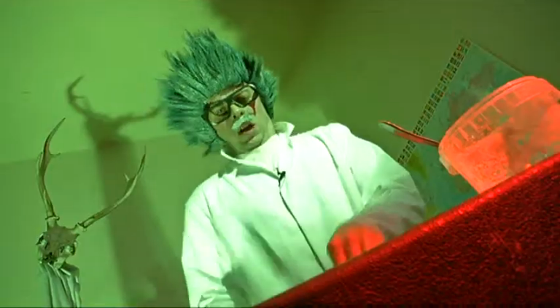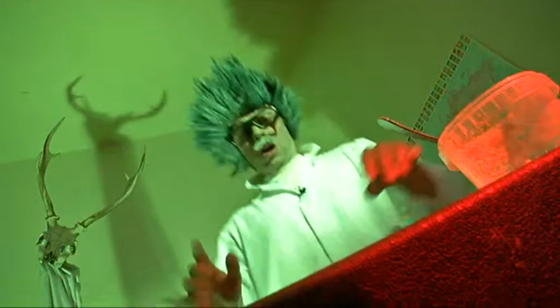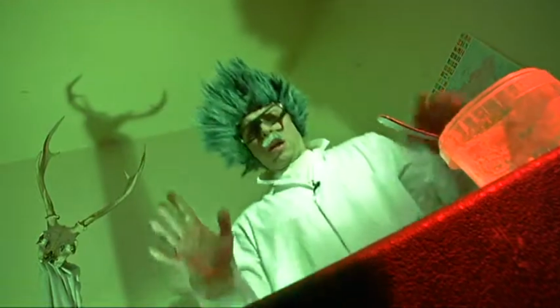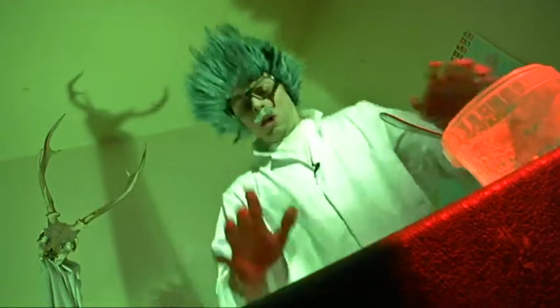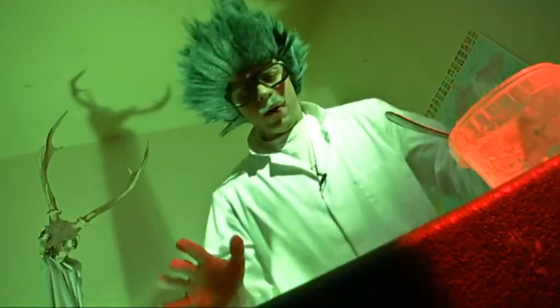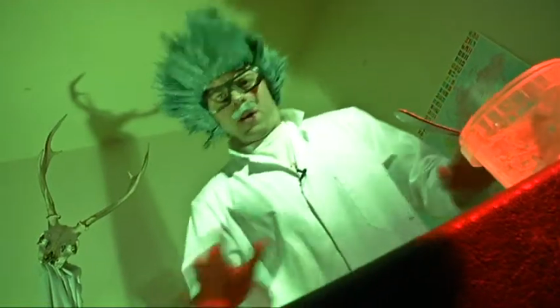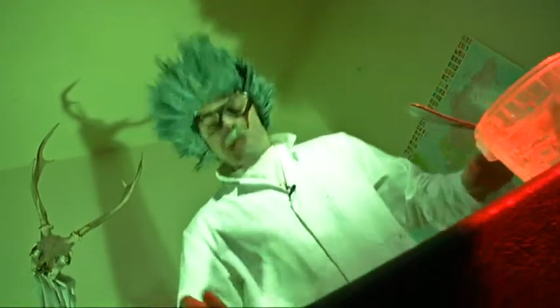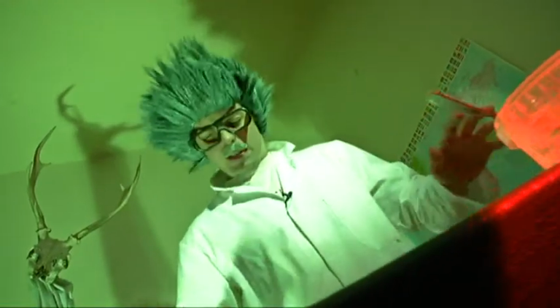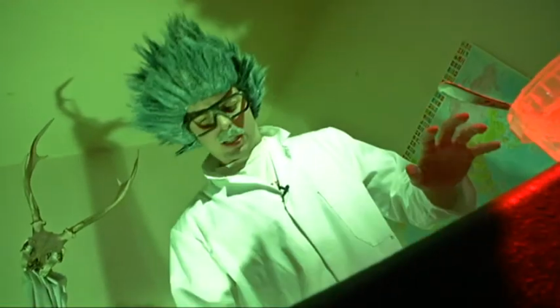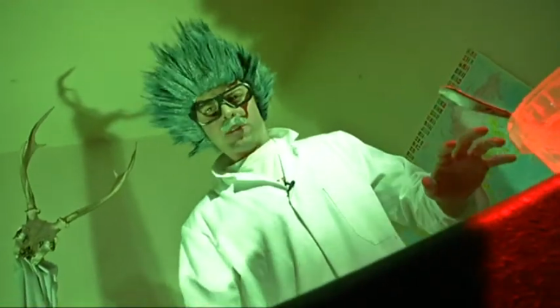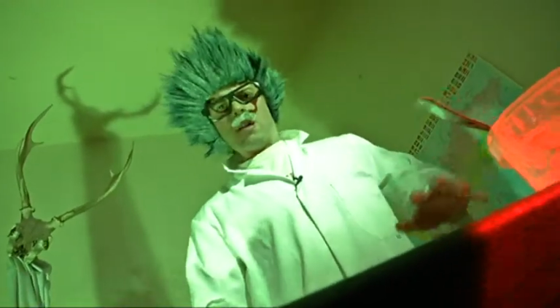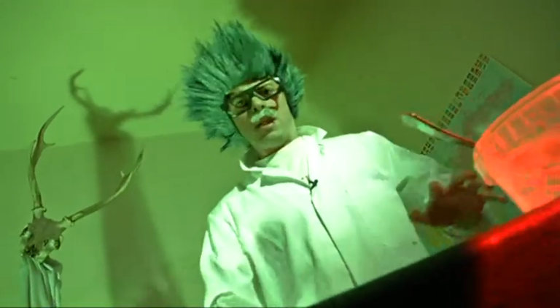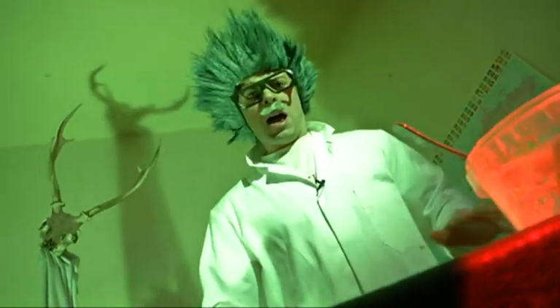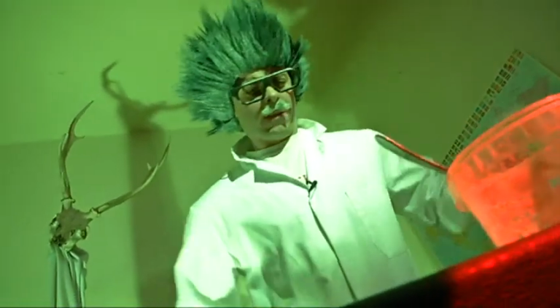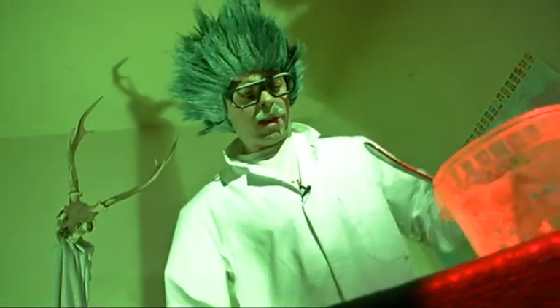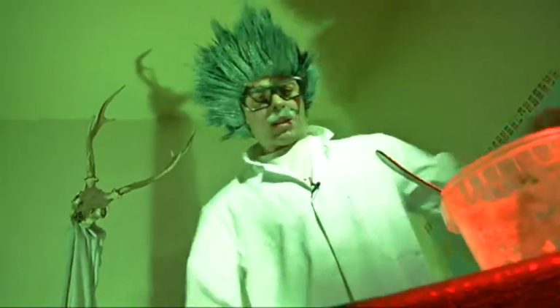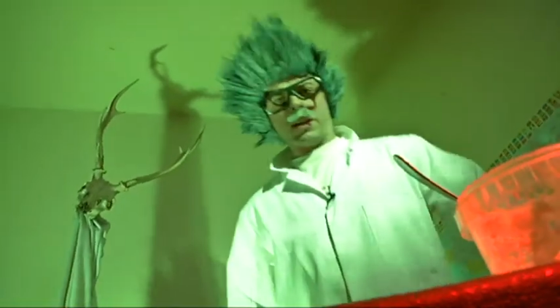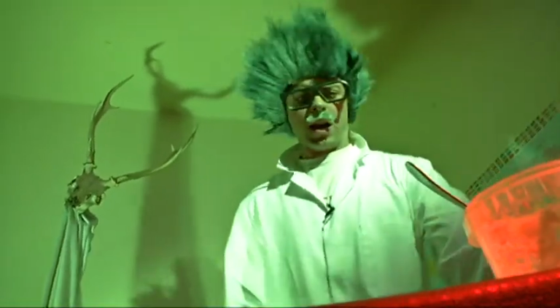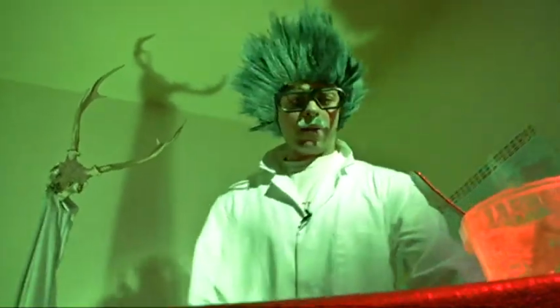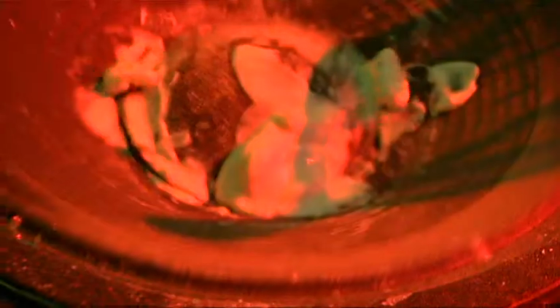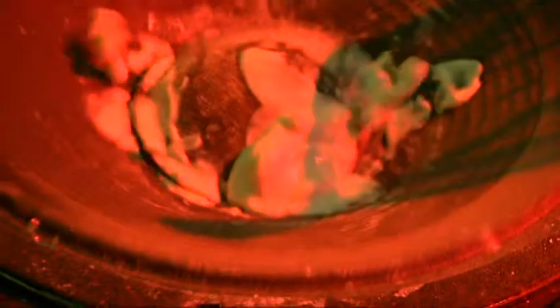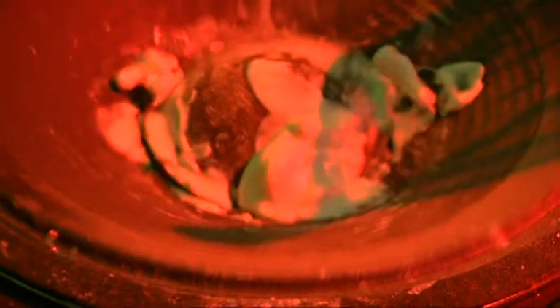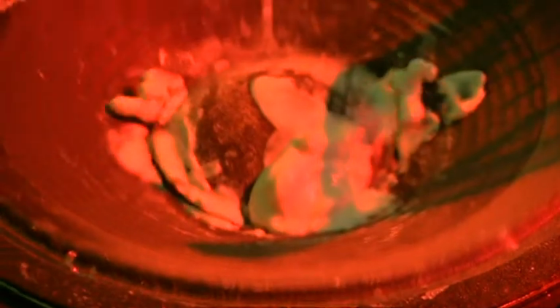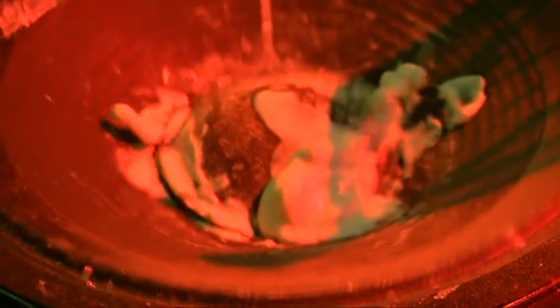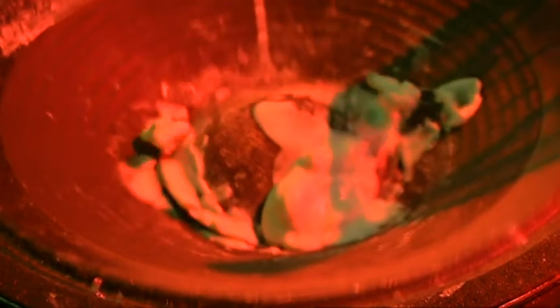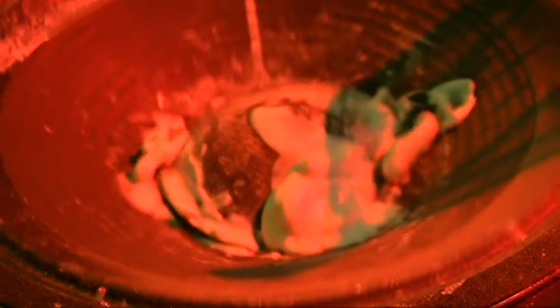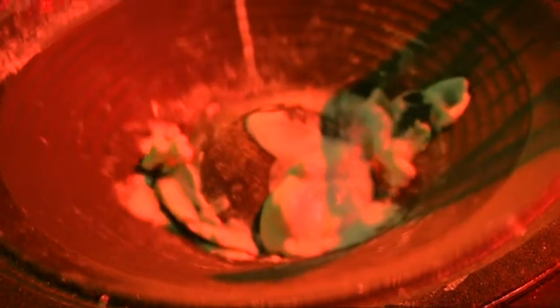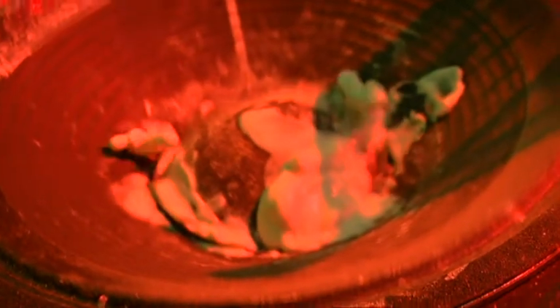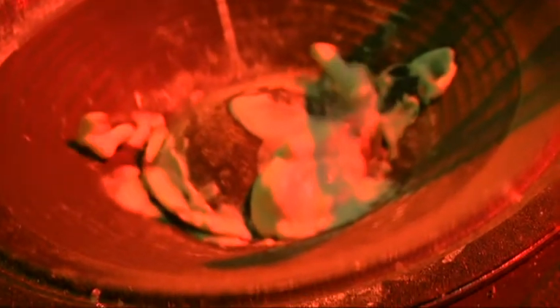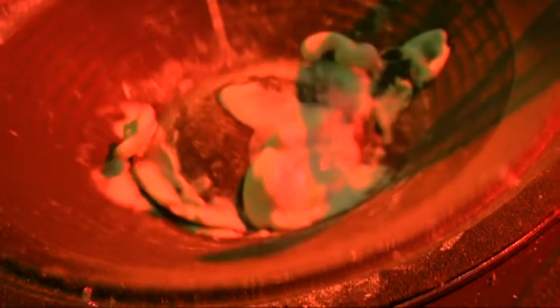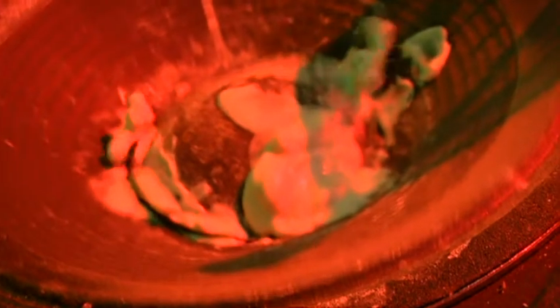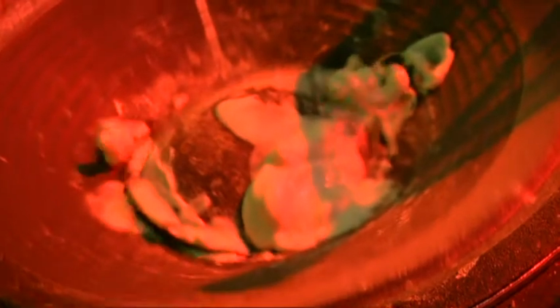Oh no! The monsters have come alive and they are taking over! Let's get out of here, Kevin! AHHH!